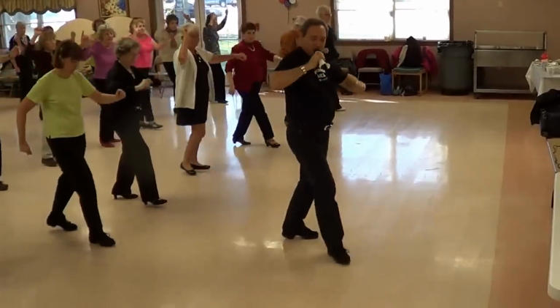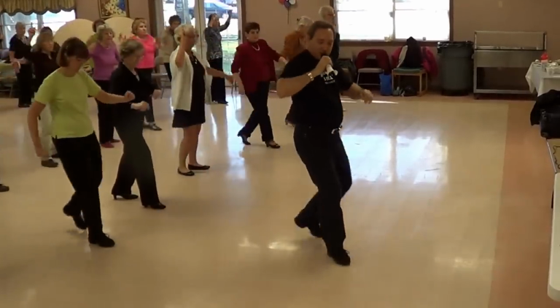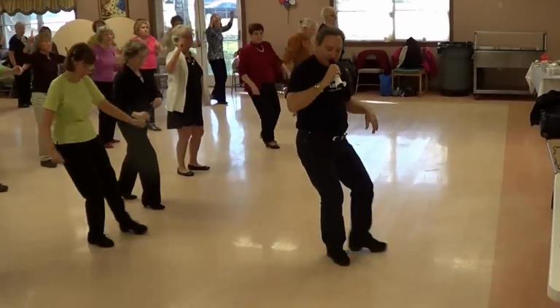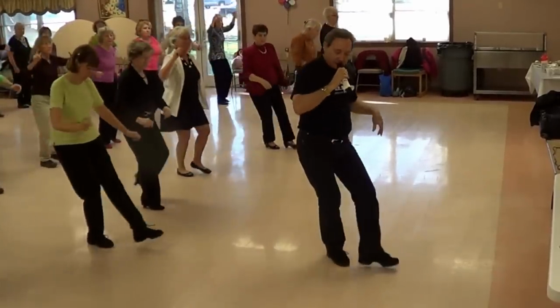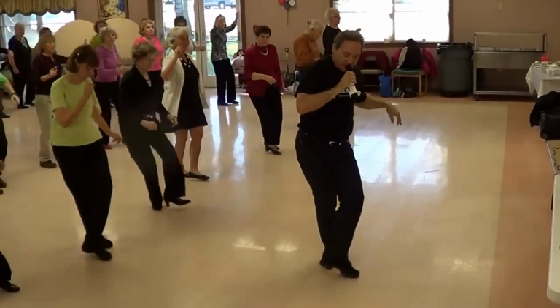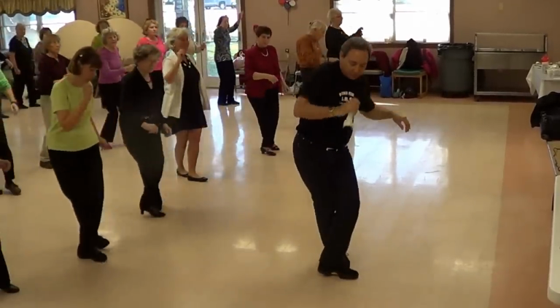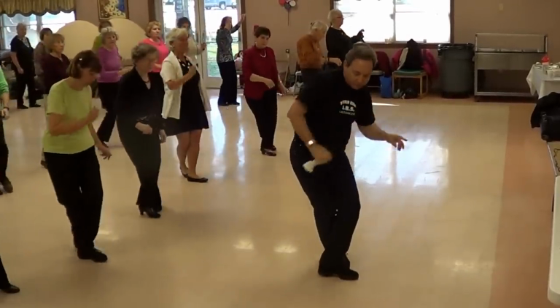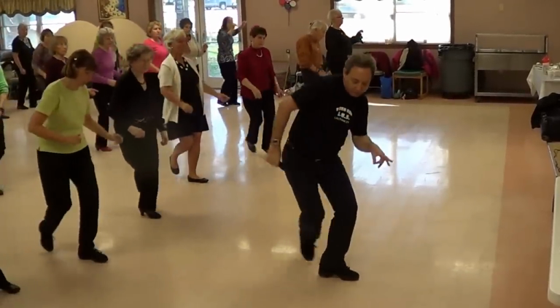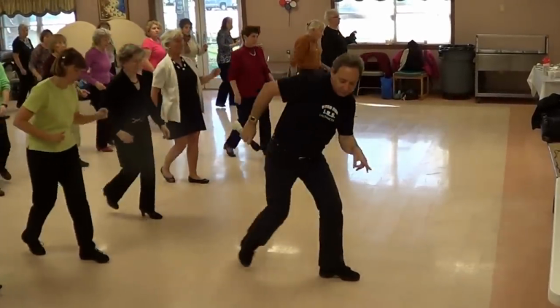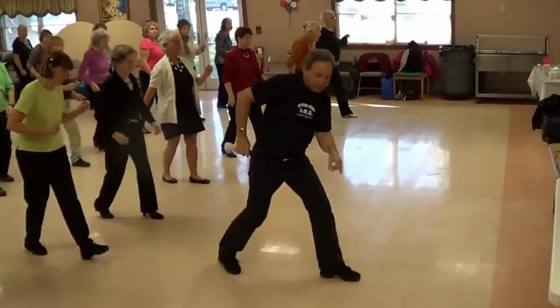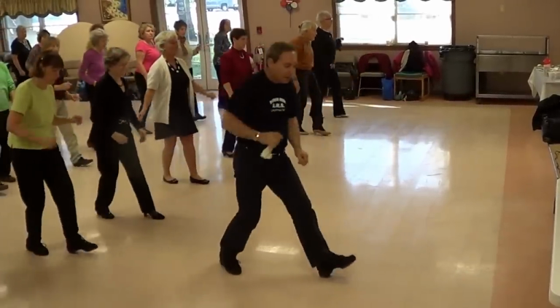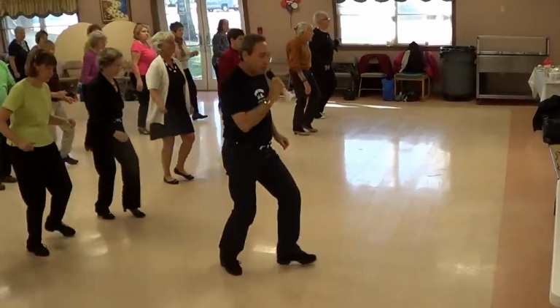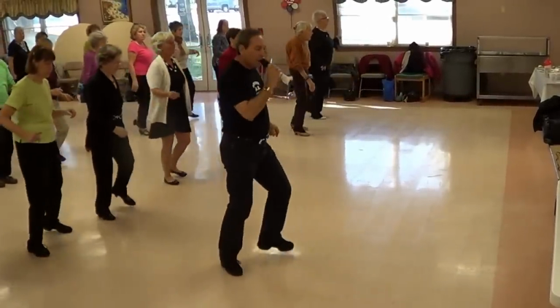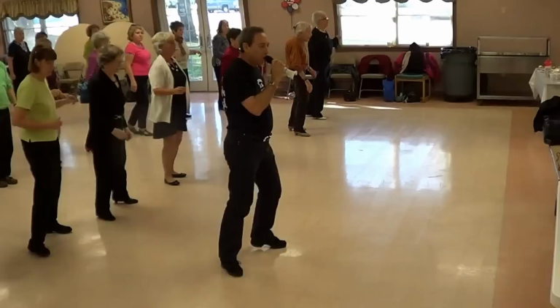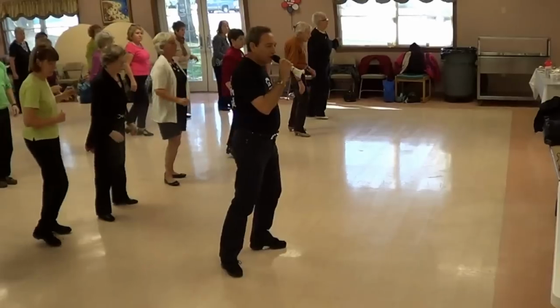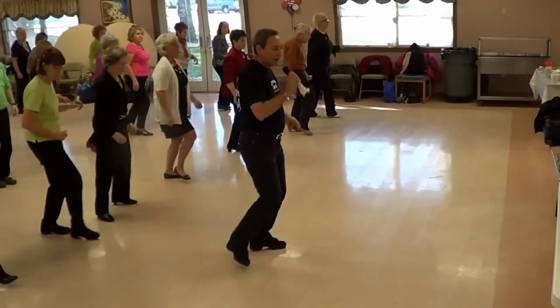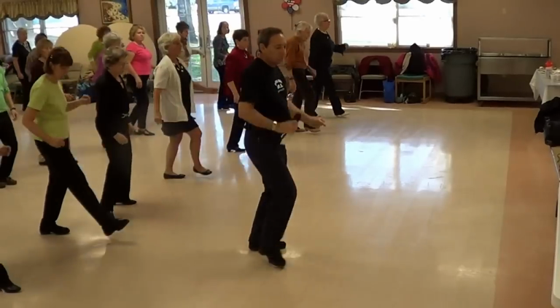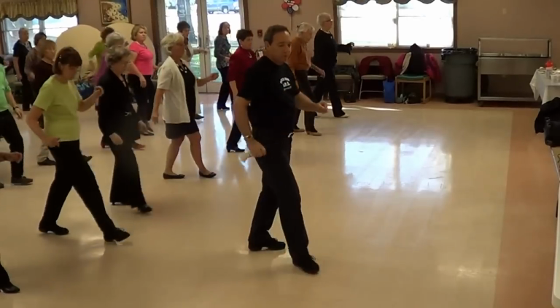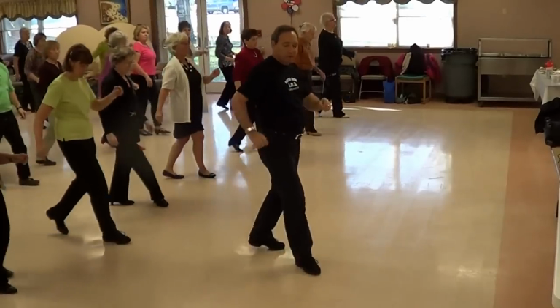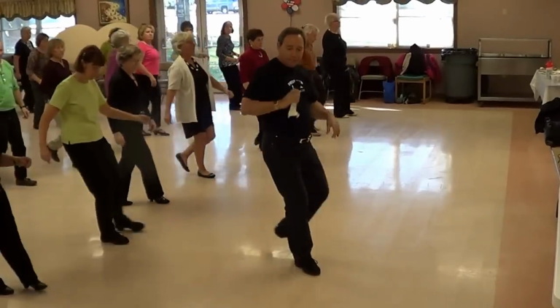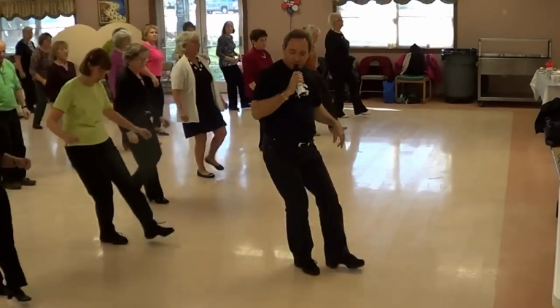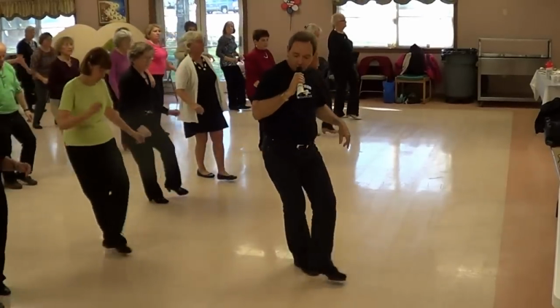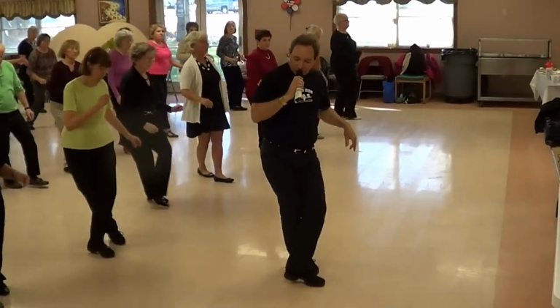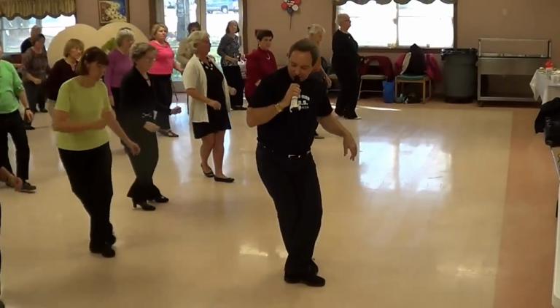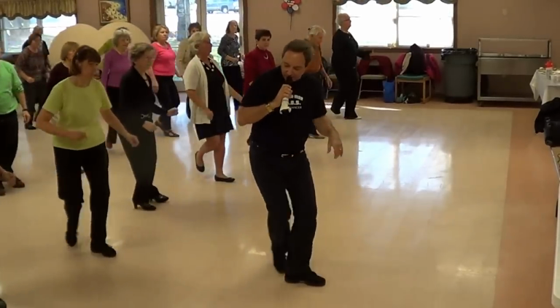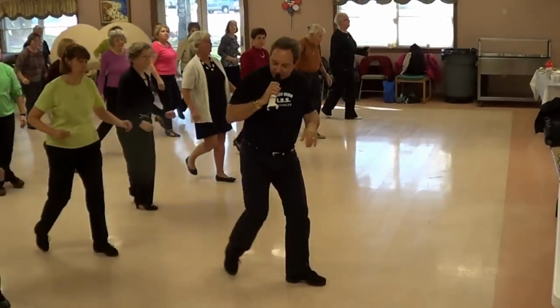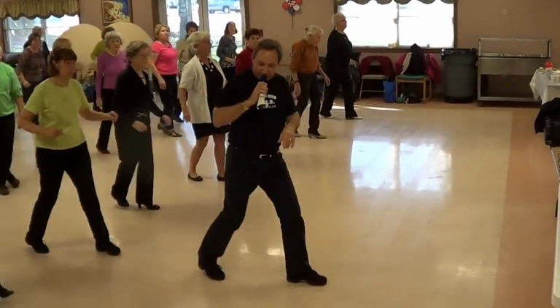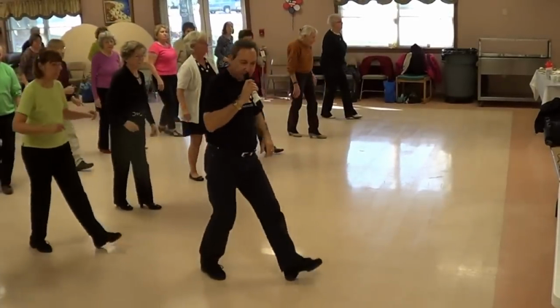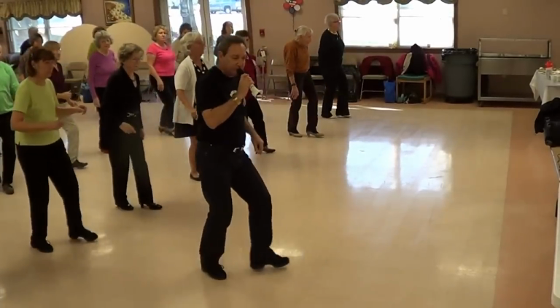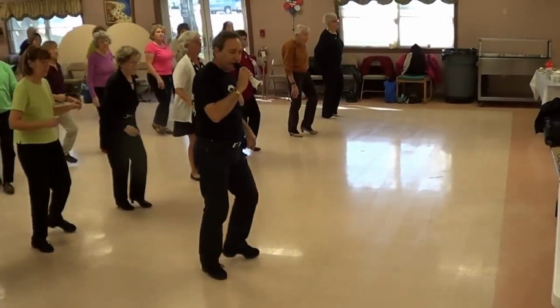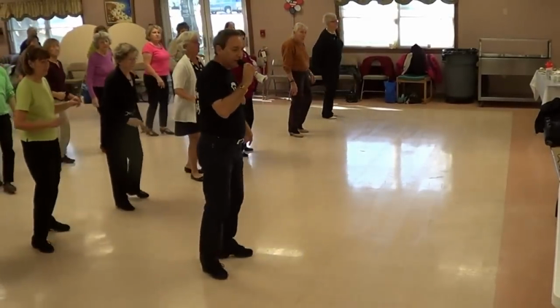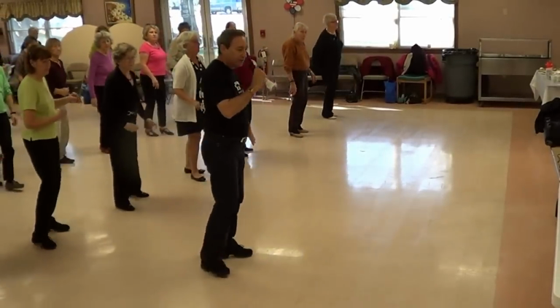Jazz box. One more time. Step, cross, back. Skate.